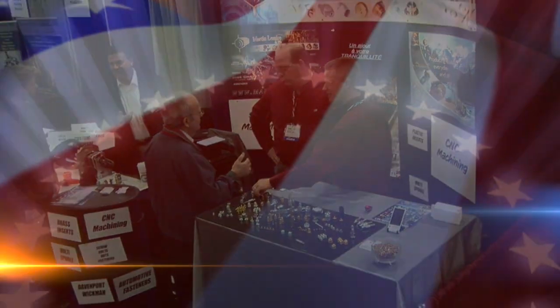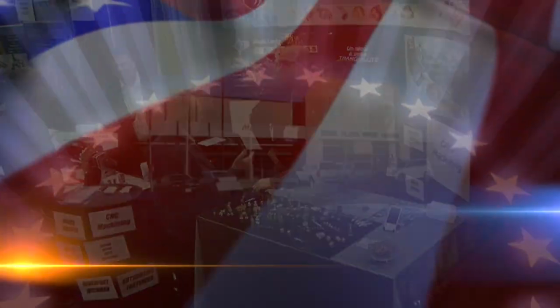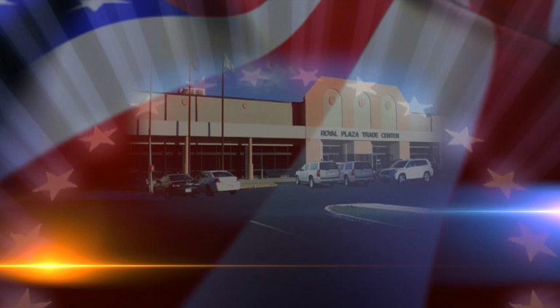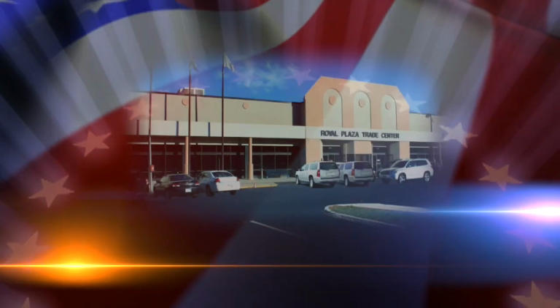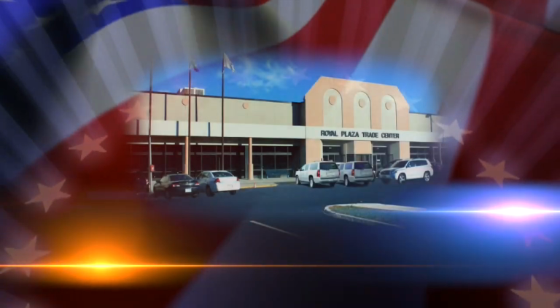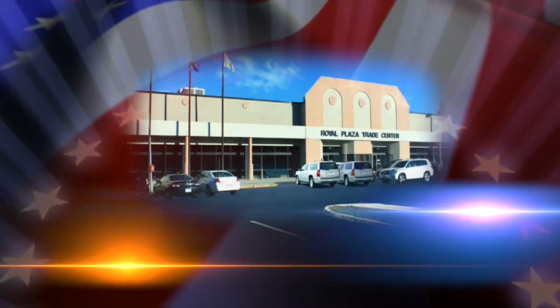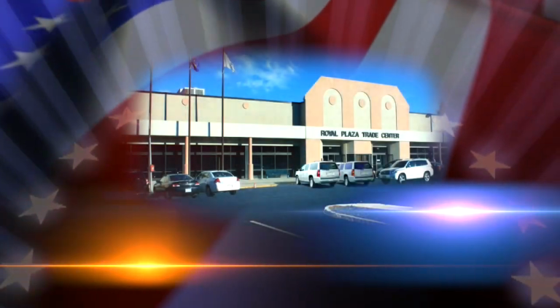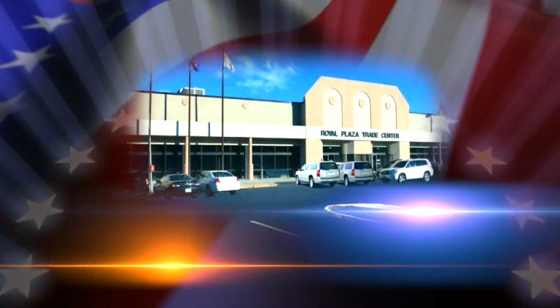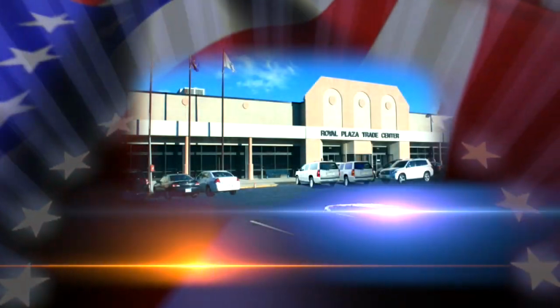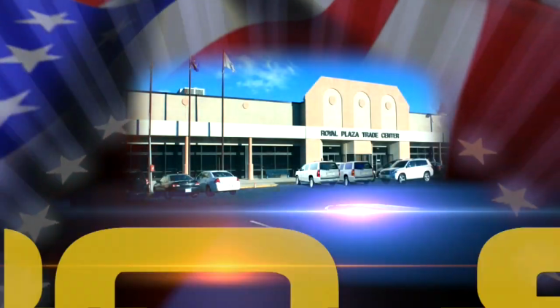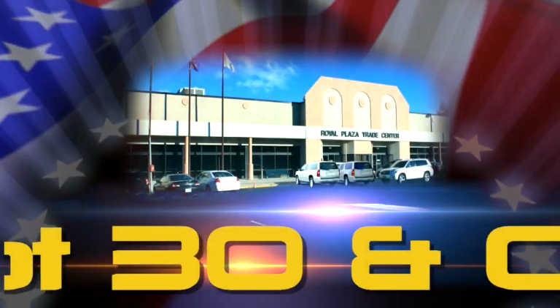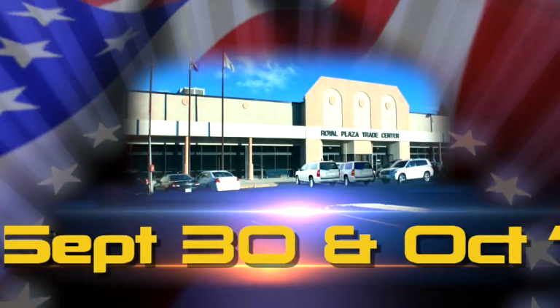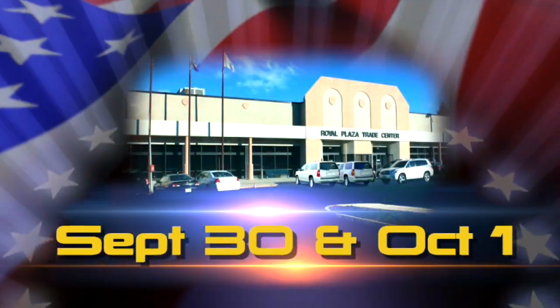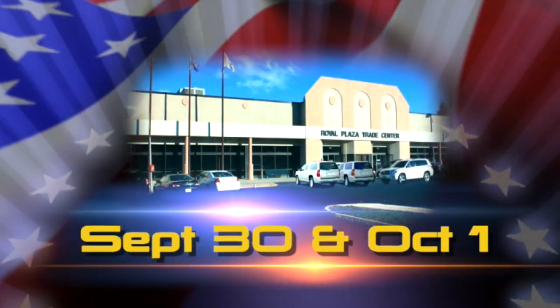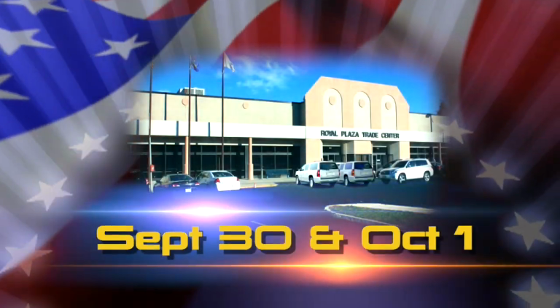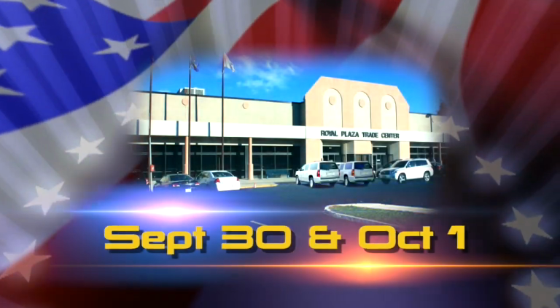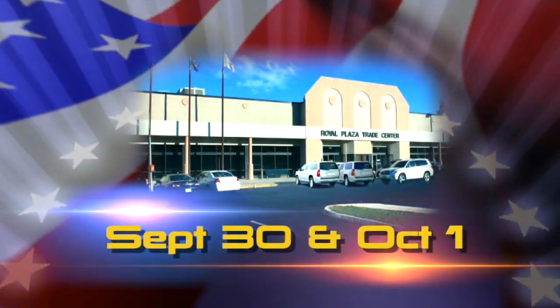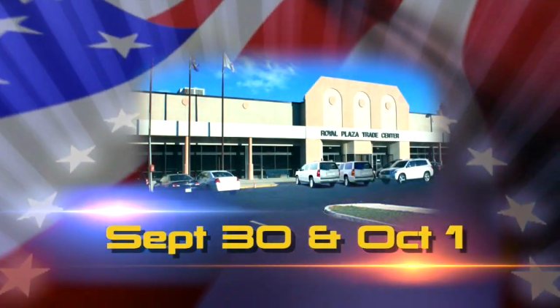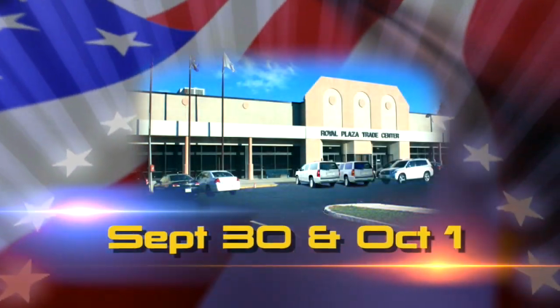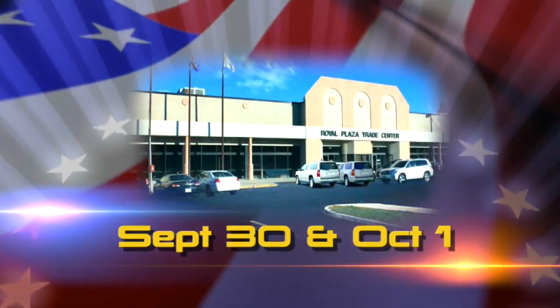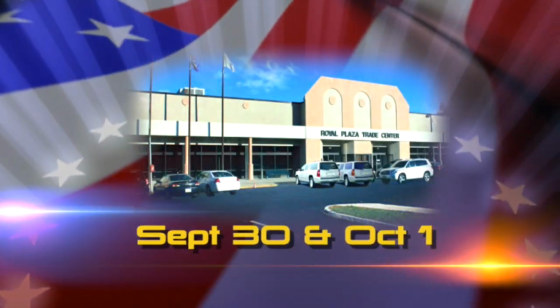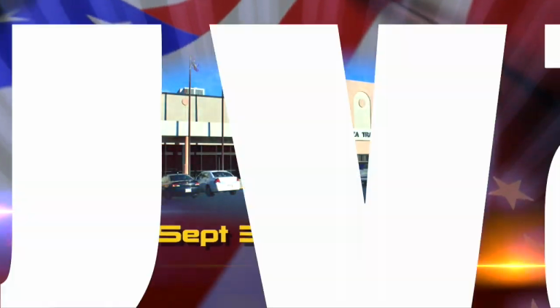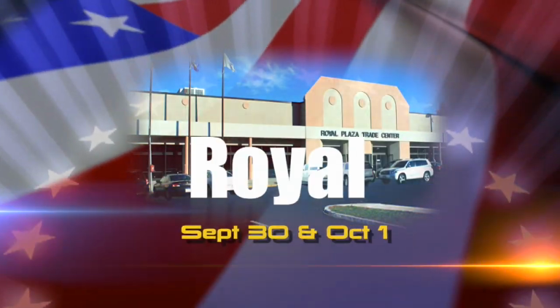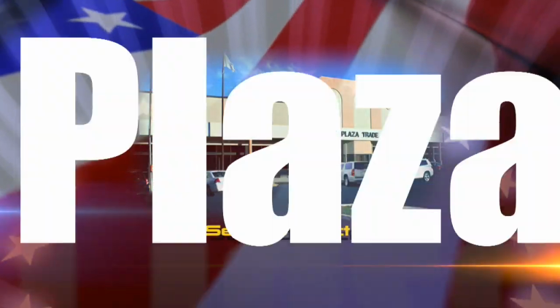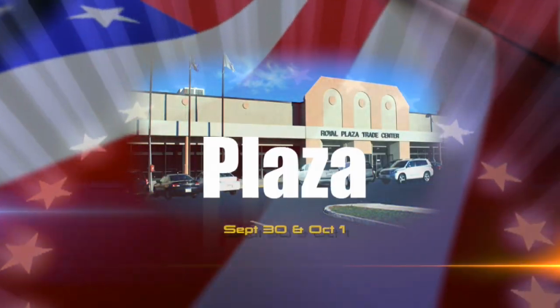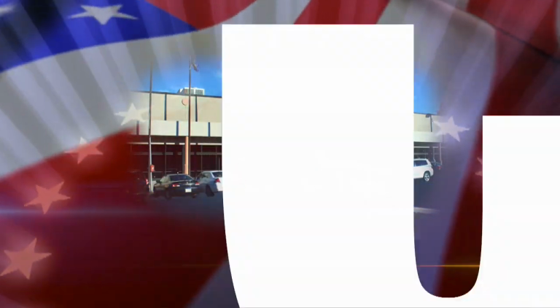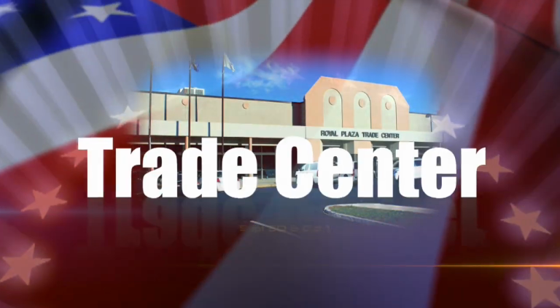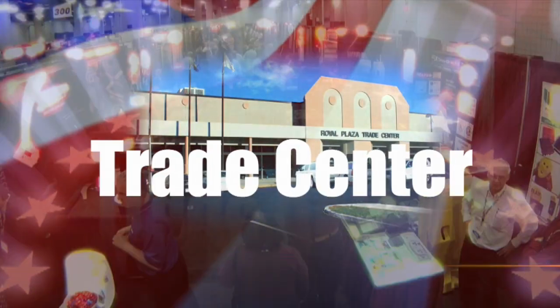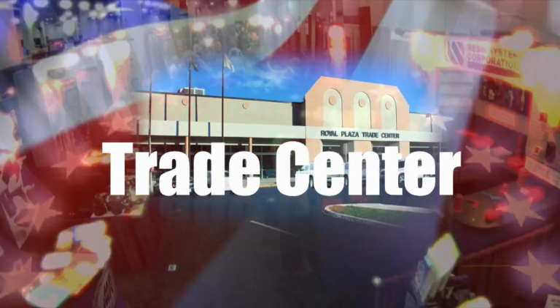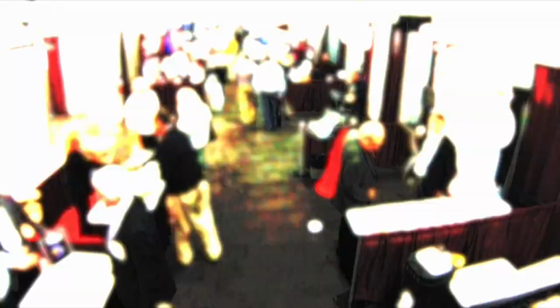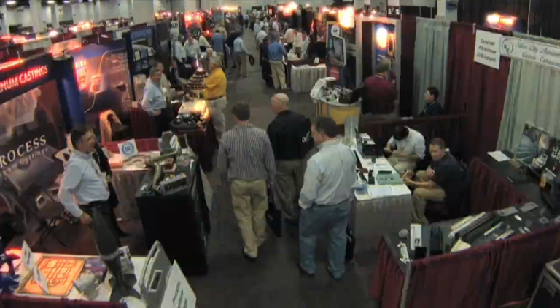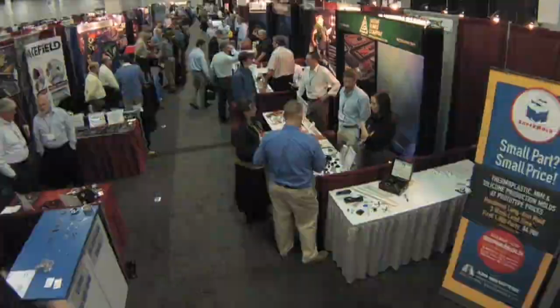Register now for free admission to the Design to Part Show at the Royal Plaza Trade Center.